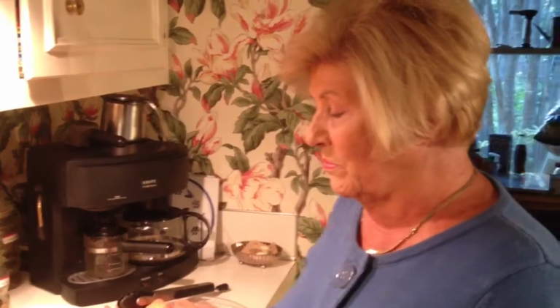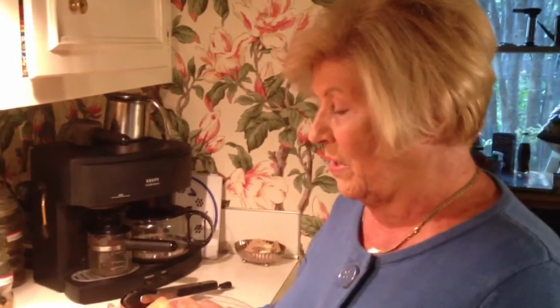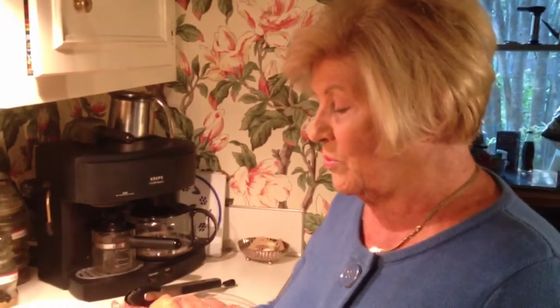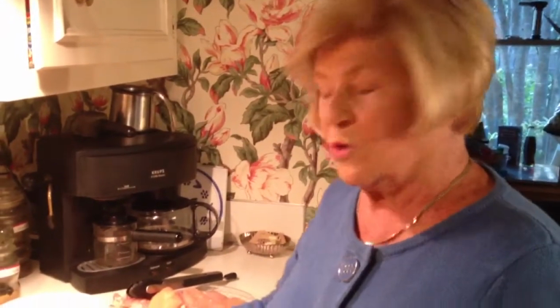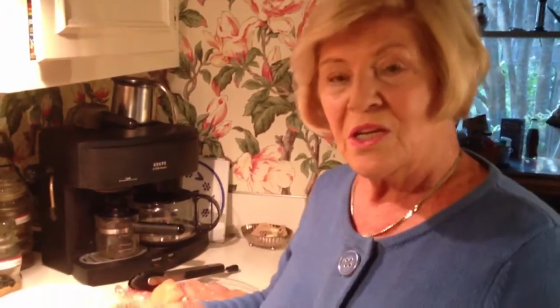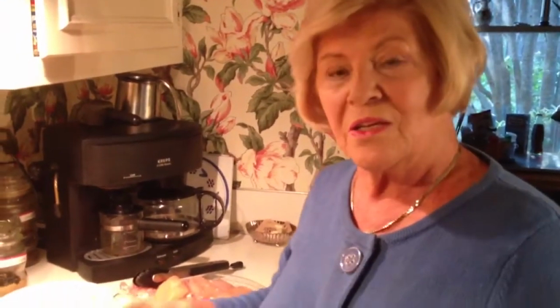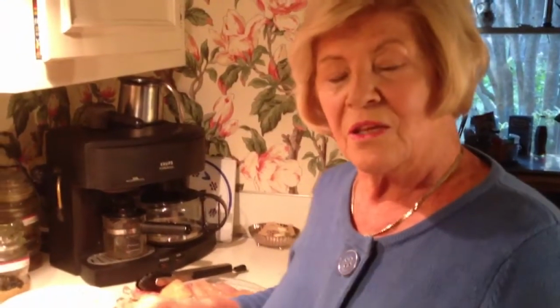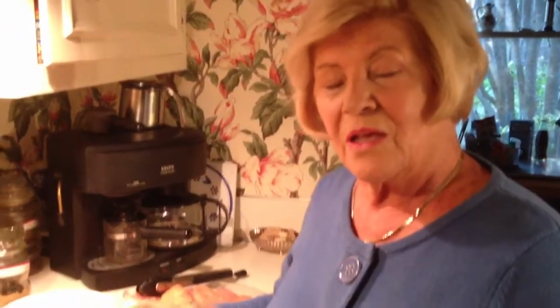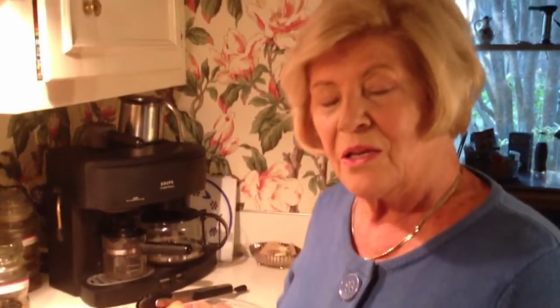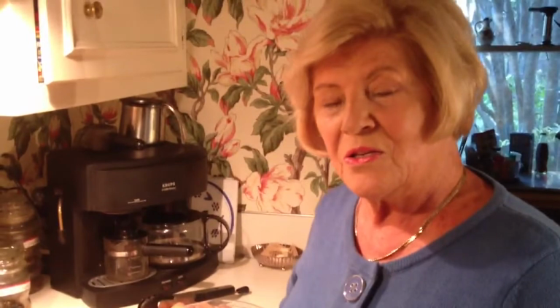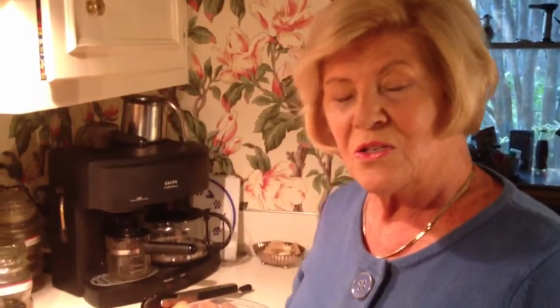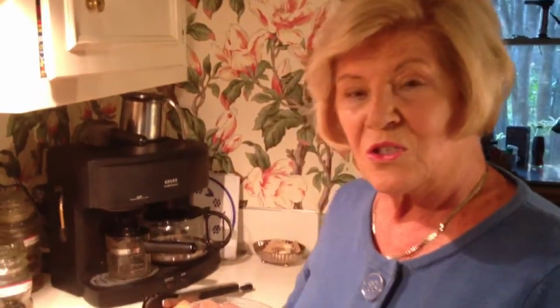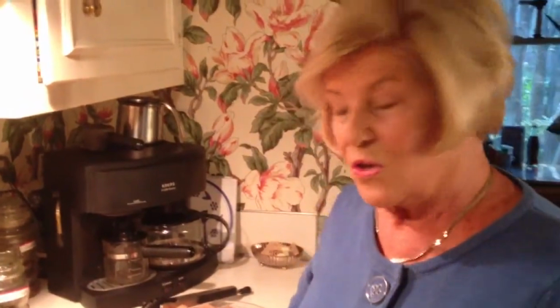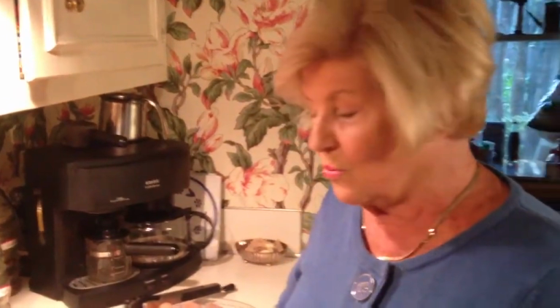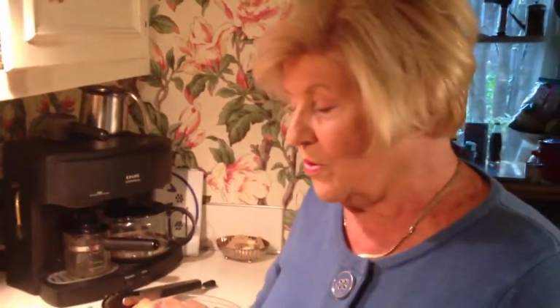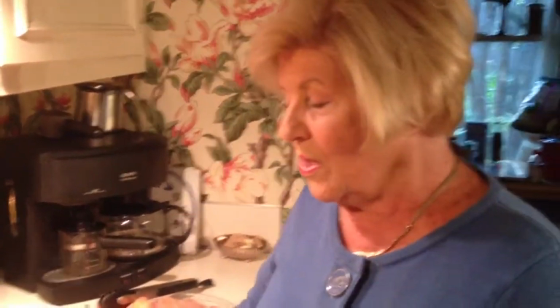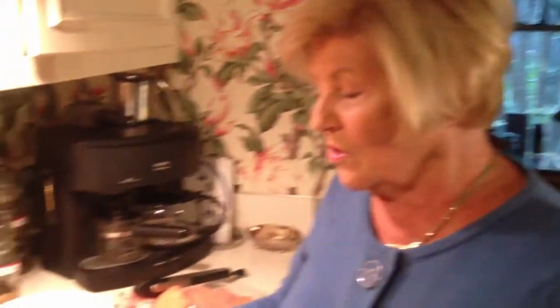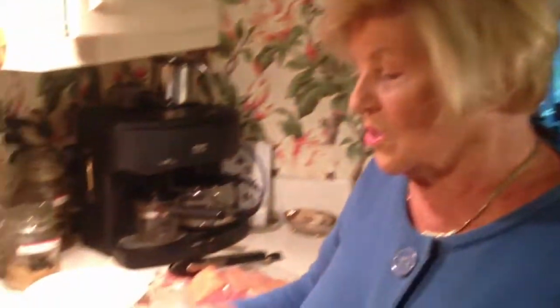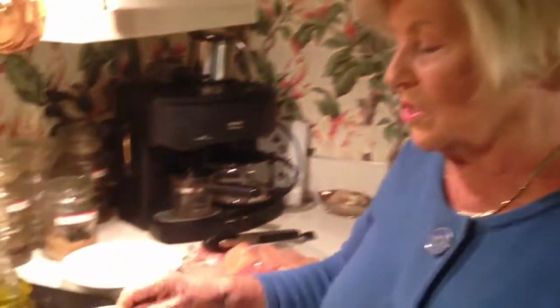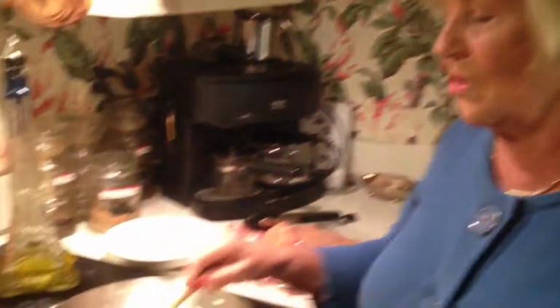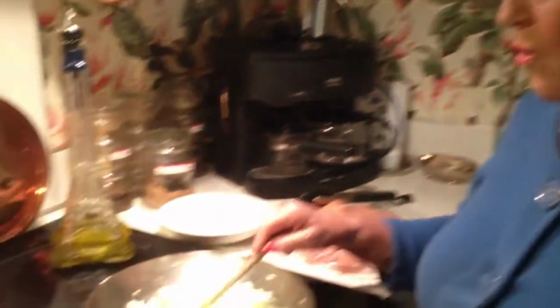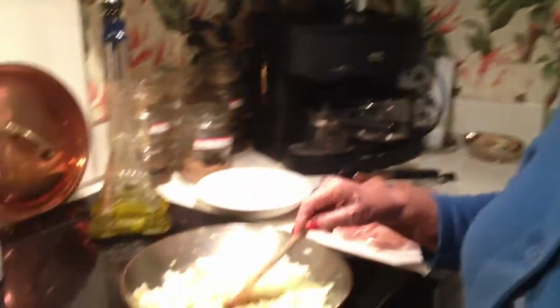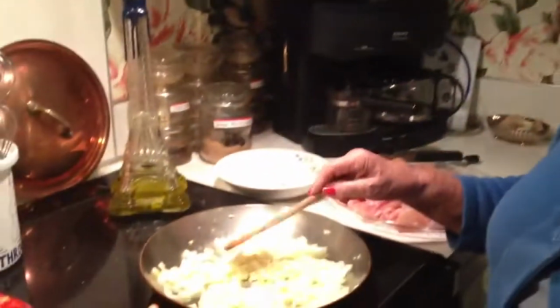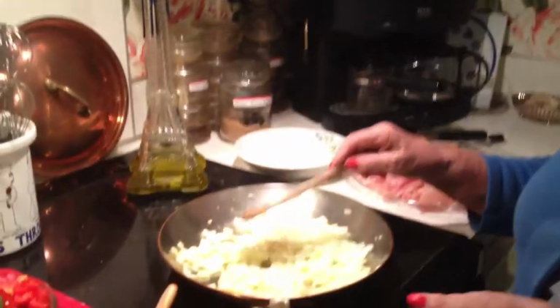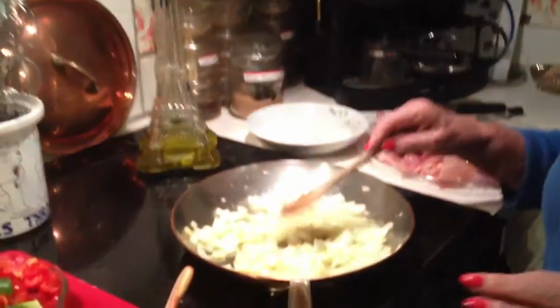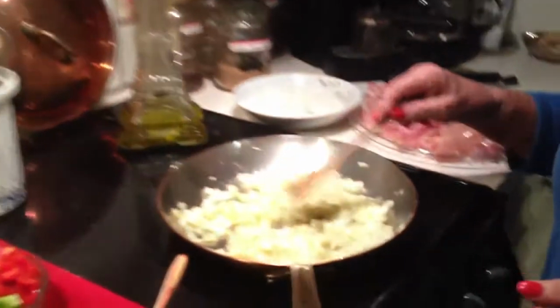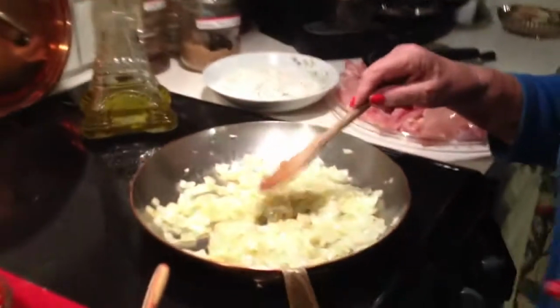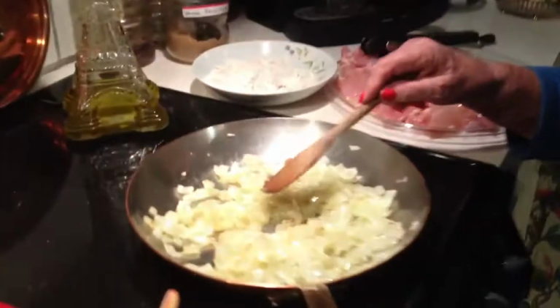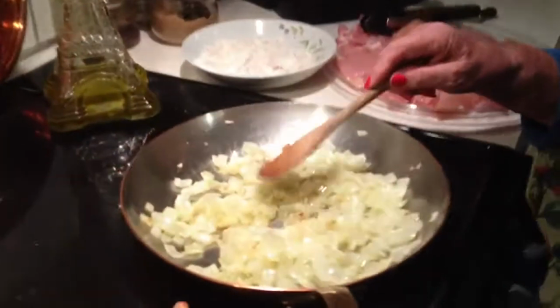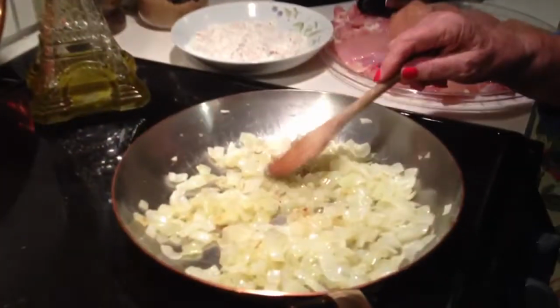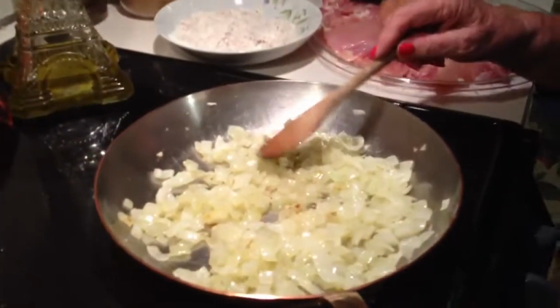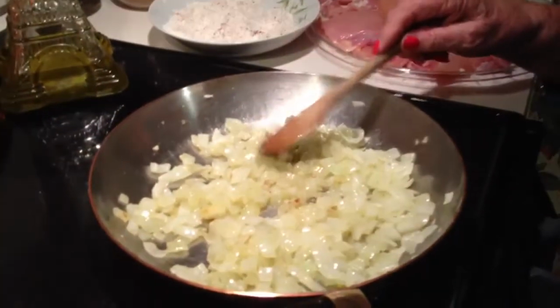I'm sautéing the onions to start with, to season the oil. I've got onions and some garlic in here.